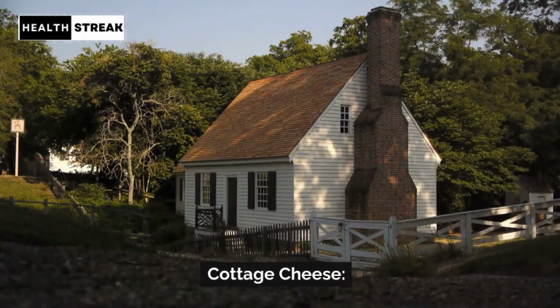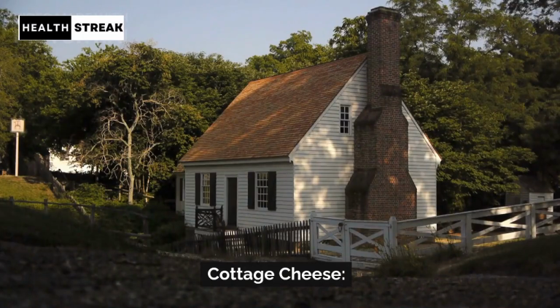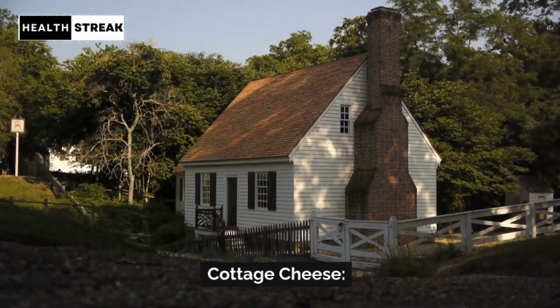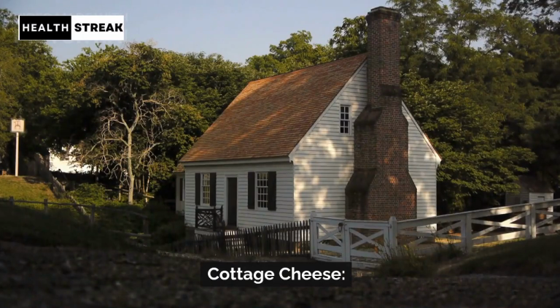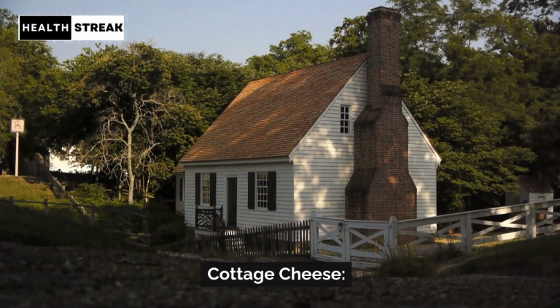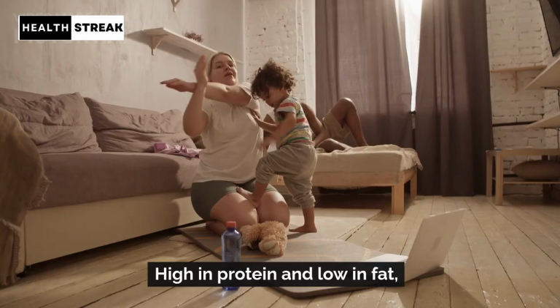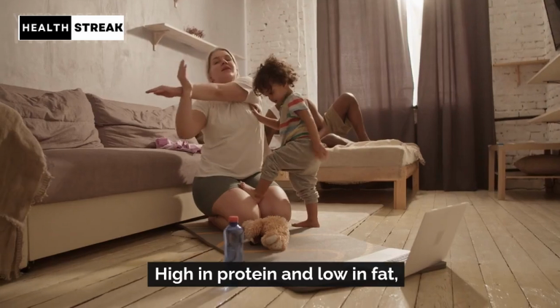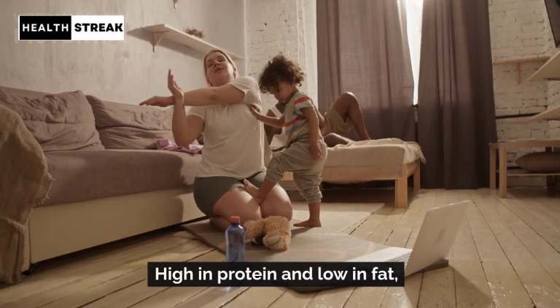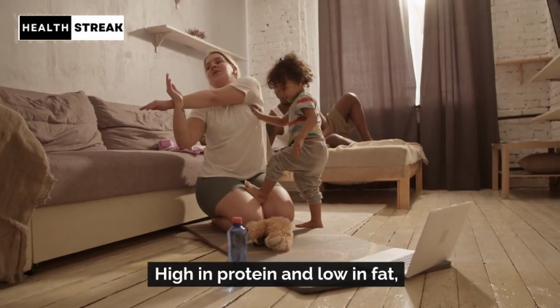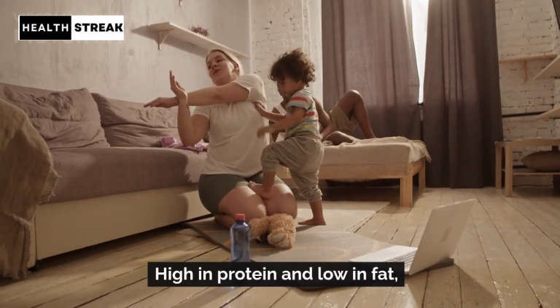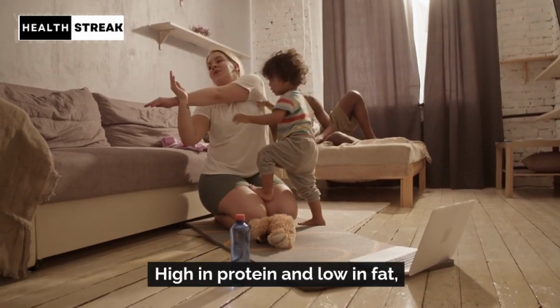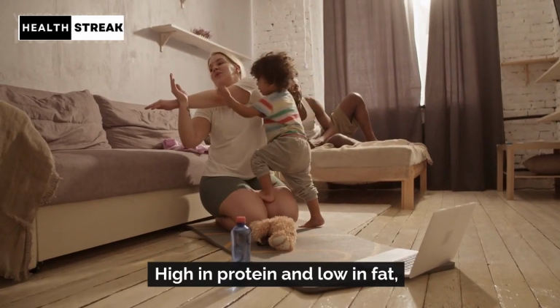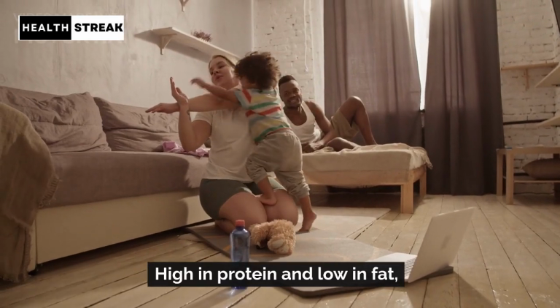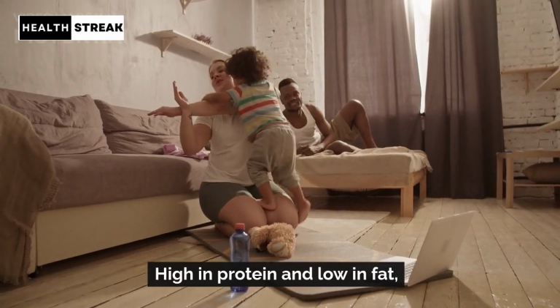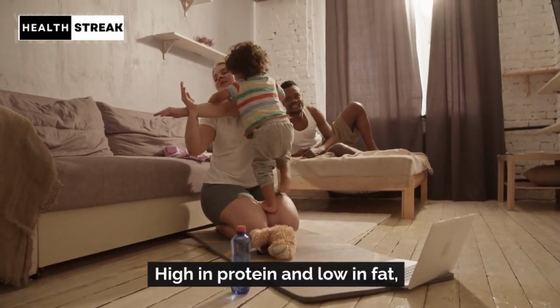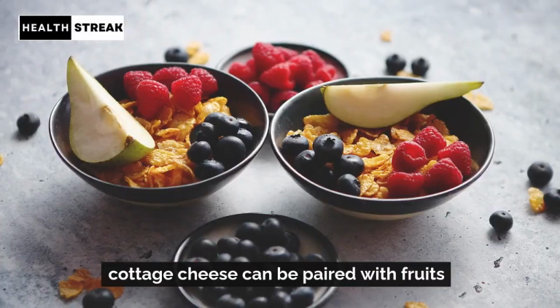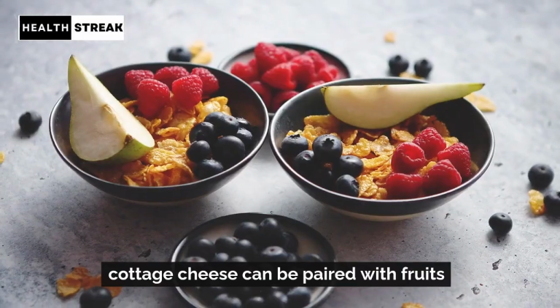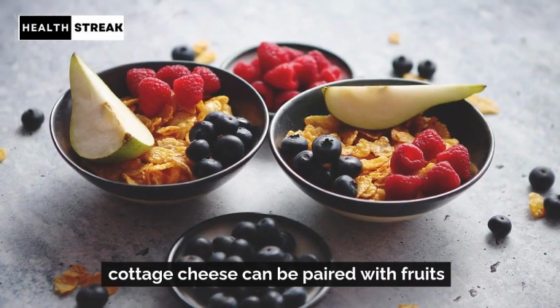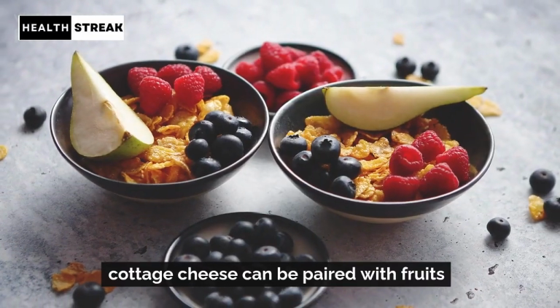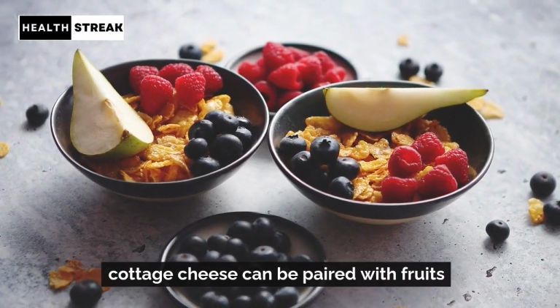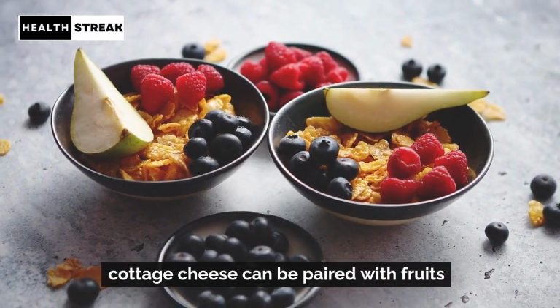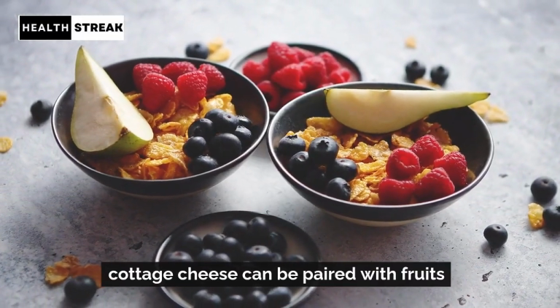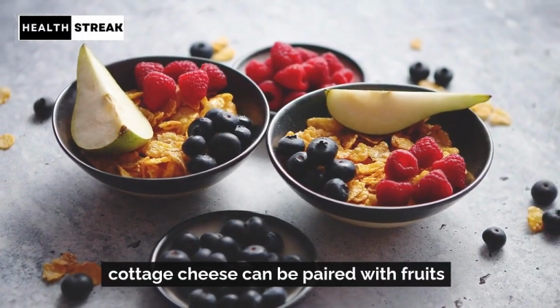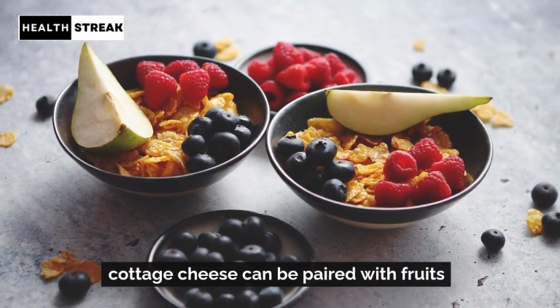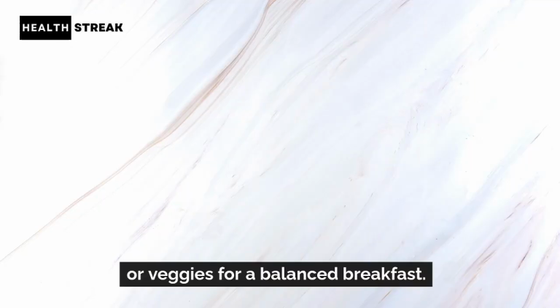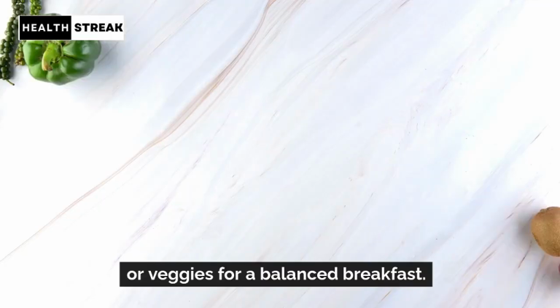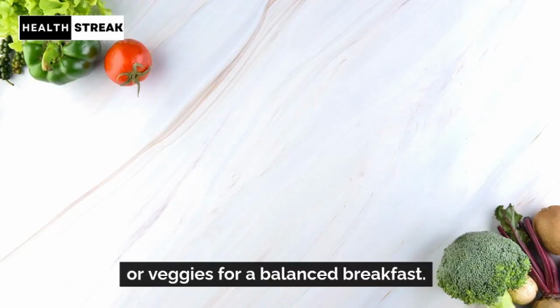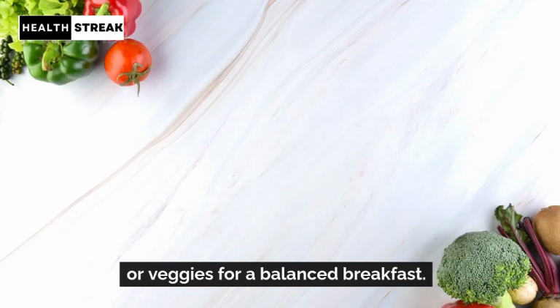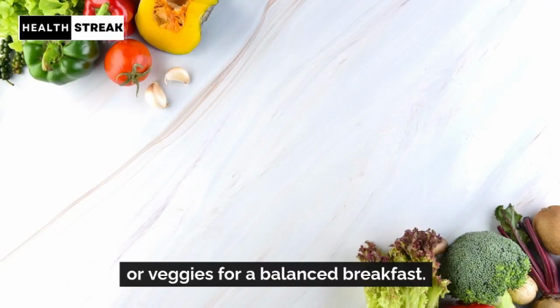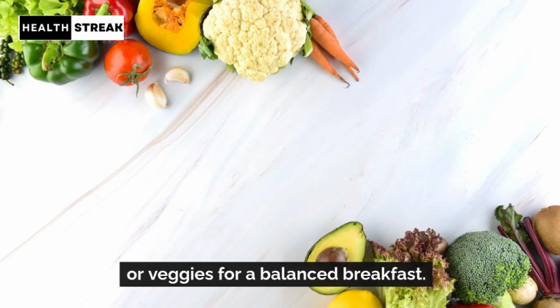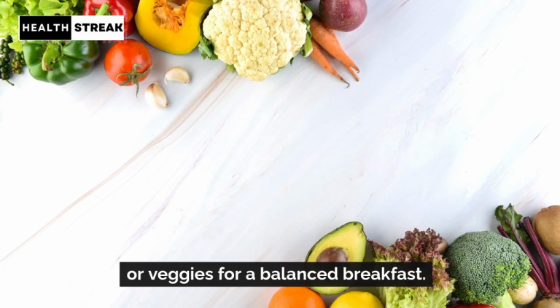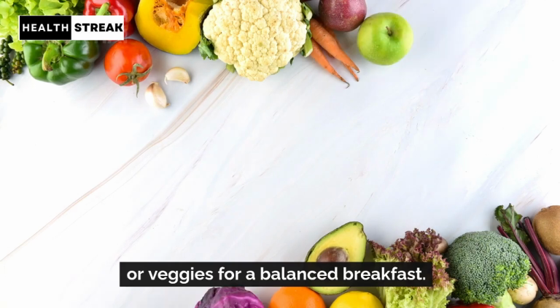Cottage cheese. High in protein and low in fat, cottage cheese can be paired with fruits or veggies for a balanced breakfast.